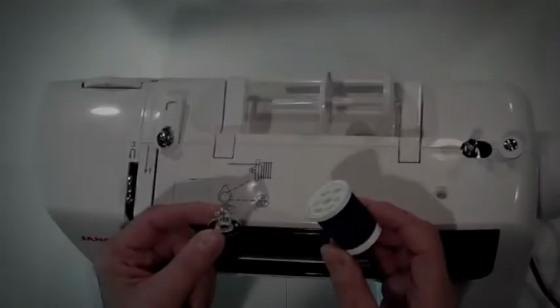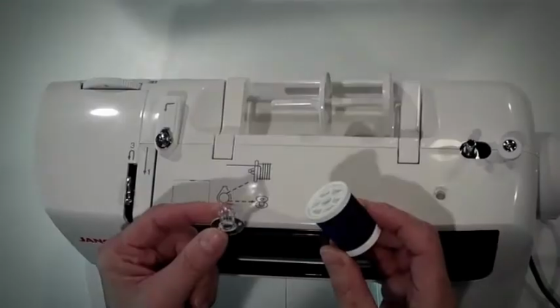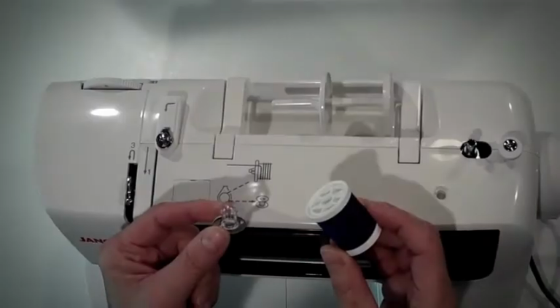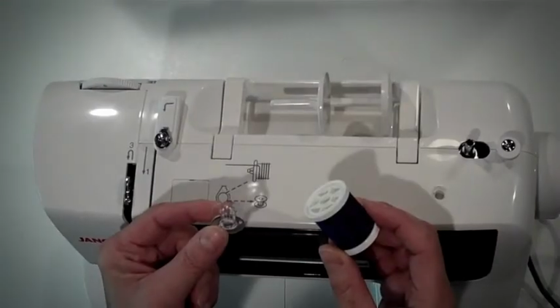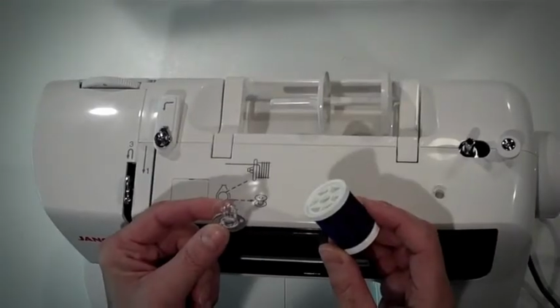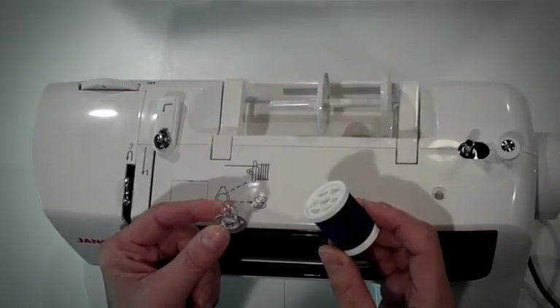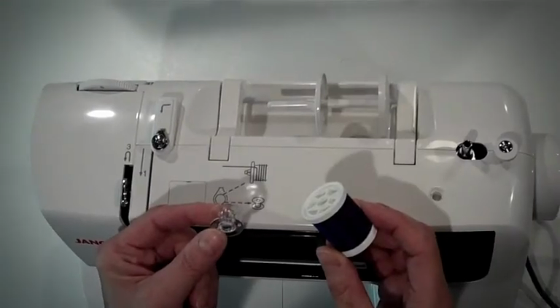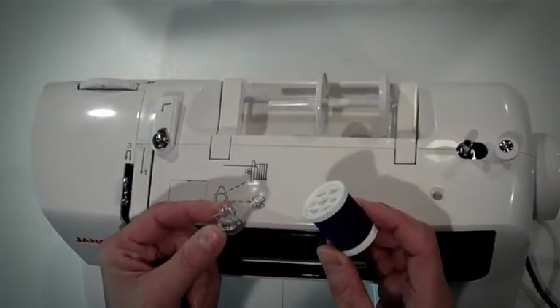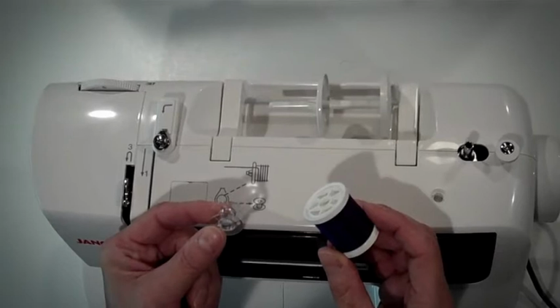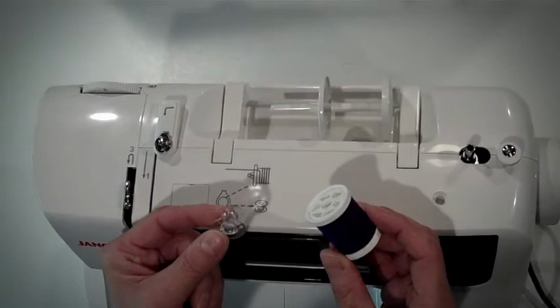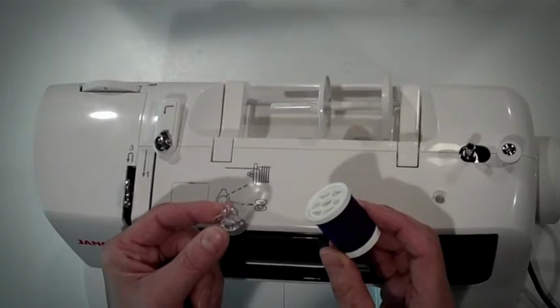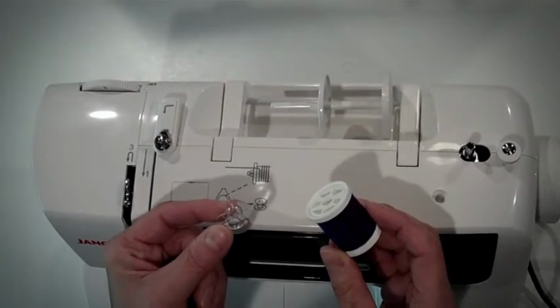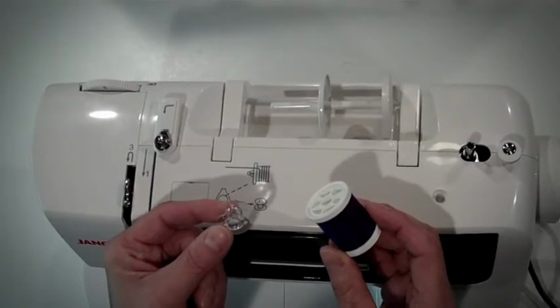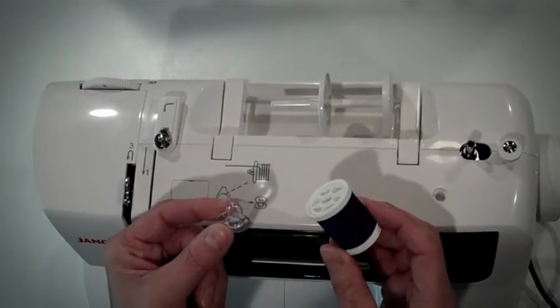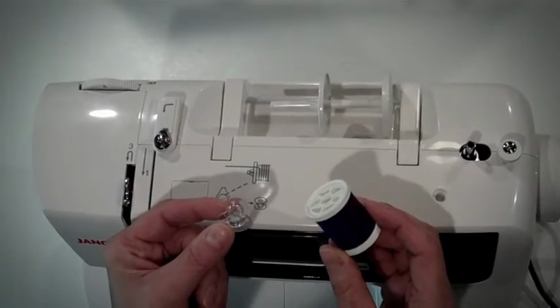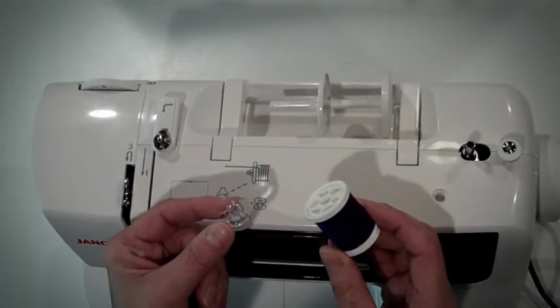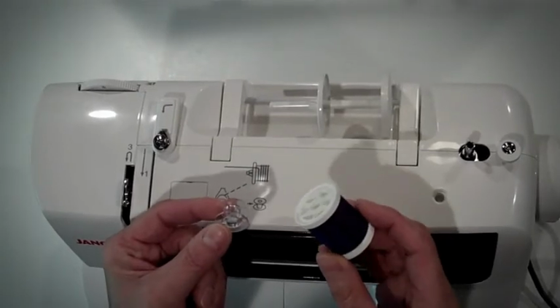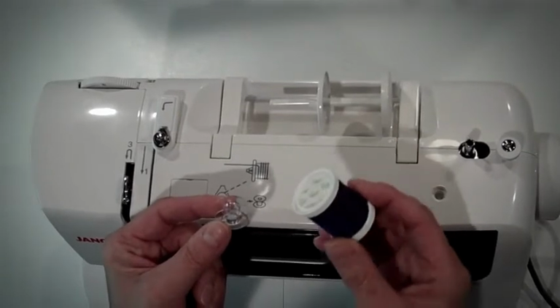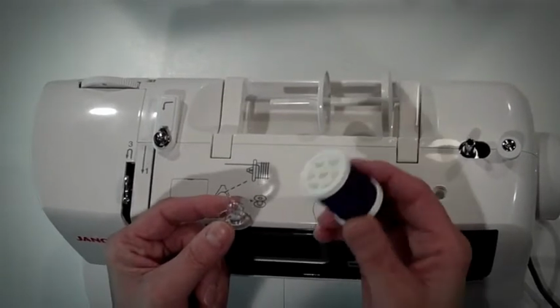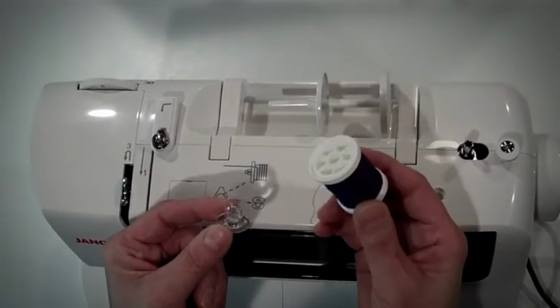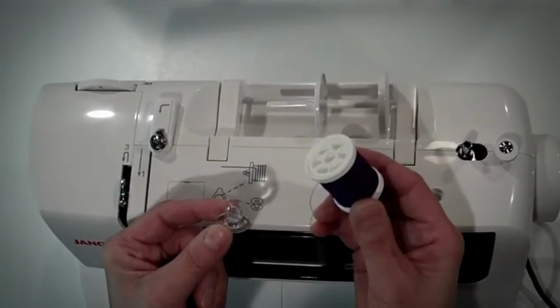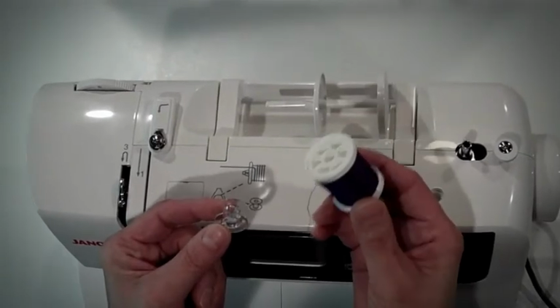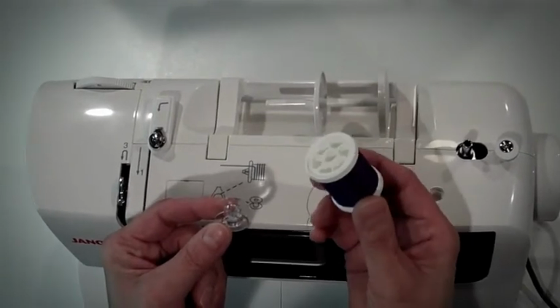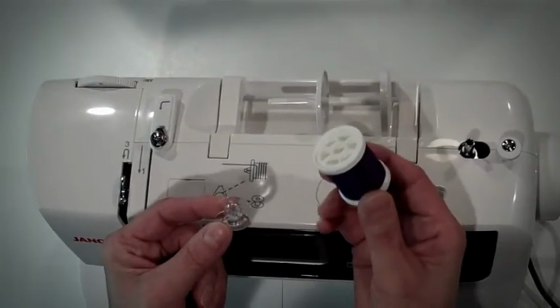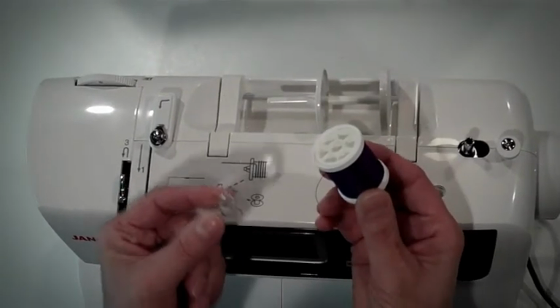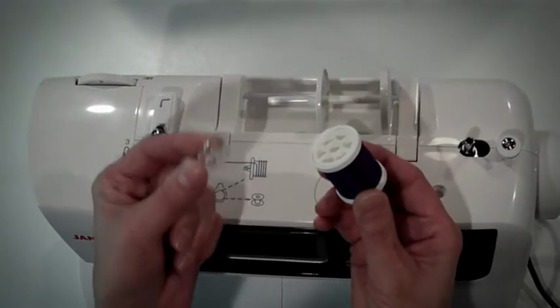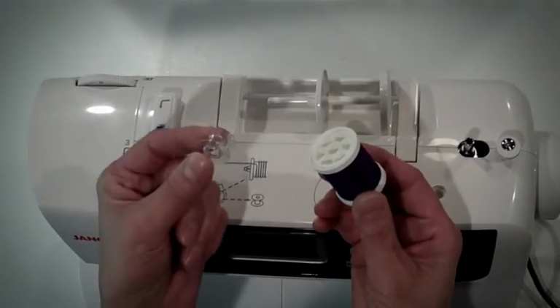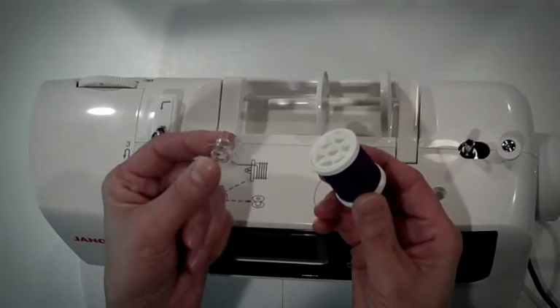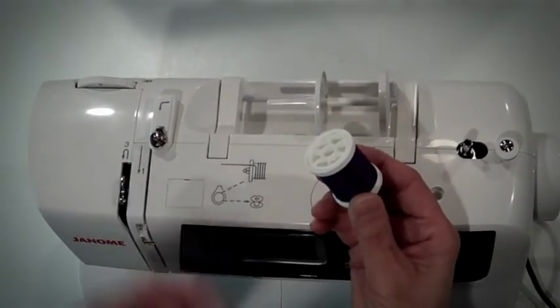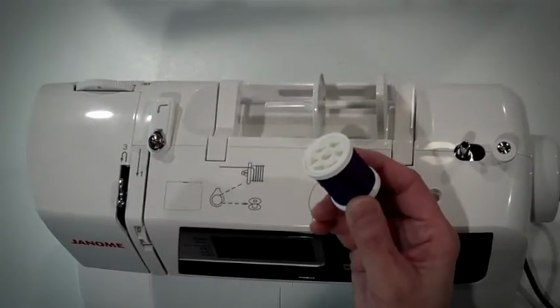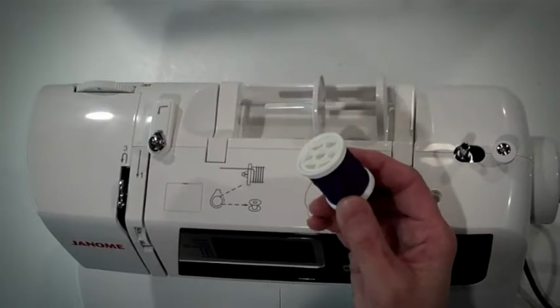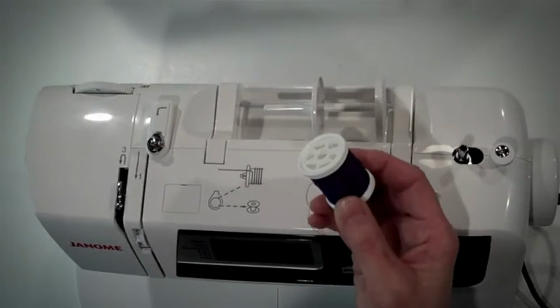Threading the machine. The first step in threading the sewing machine is to transfer thread from the spool of thread to the bobbin.